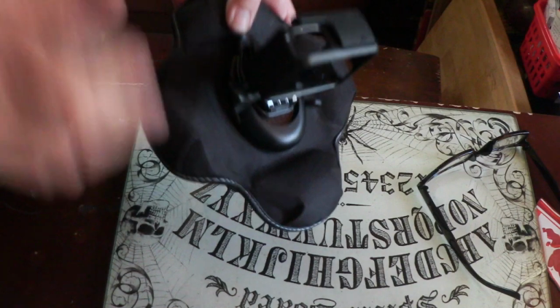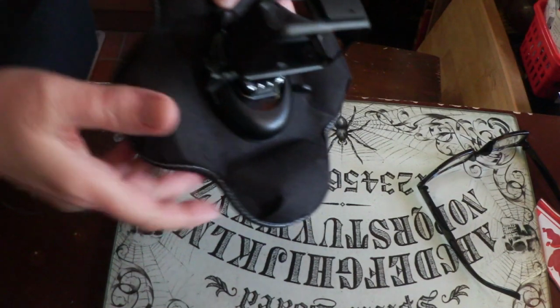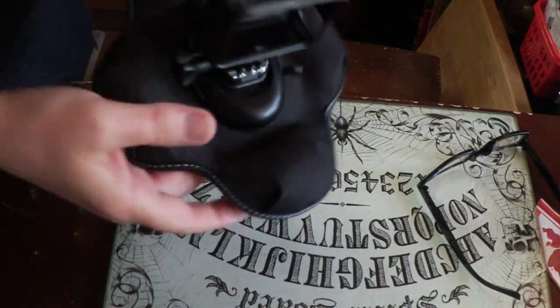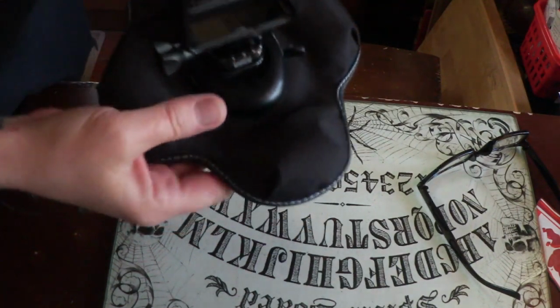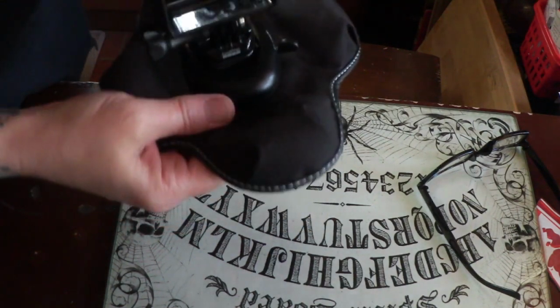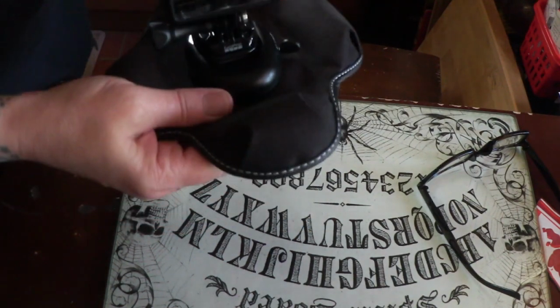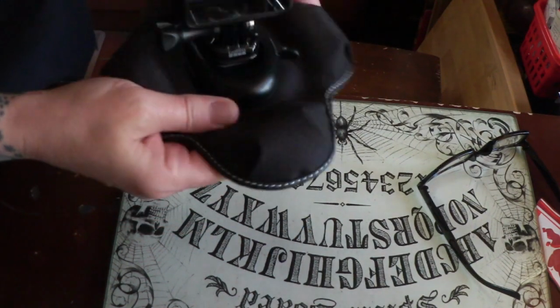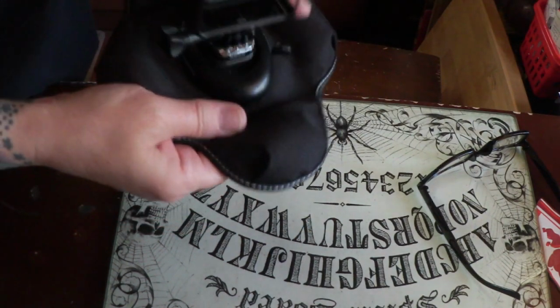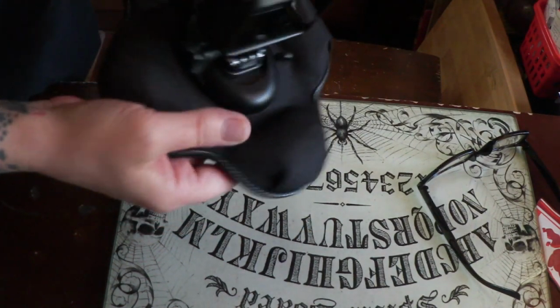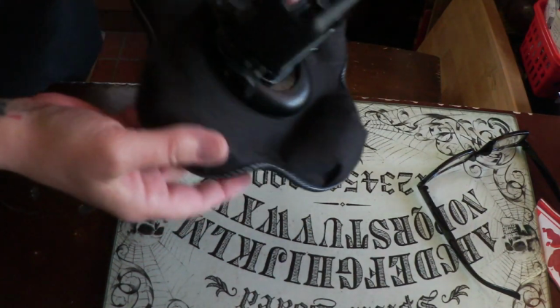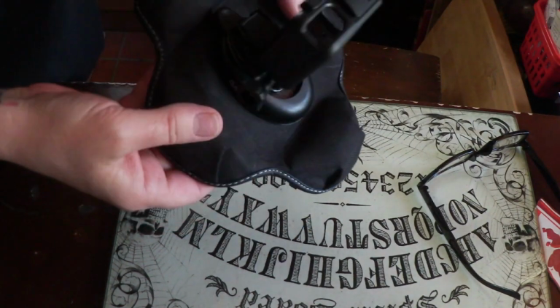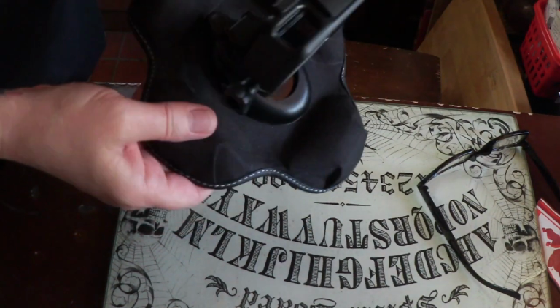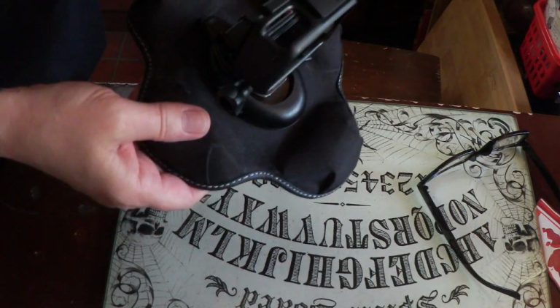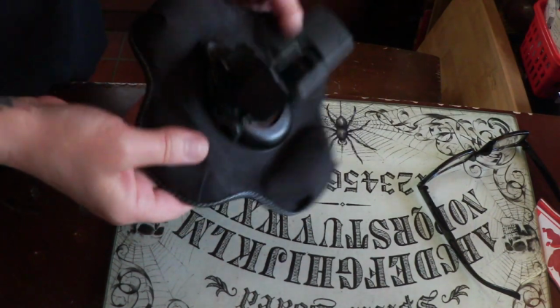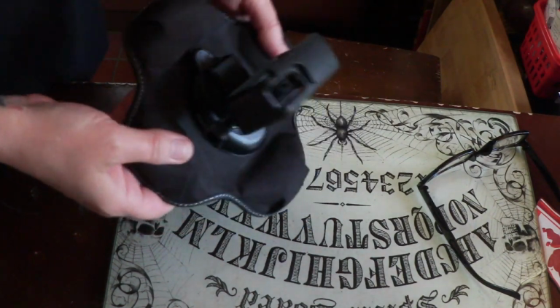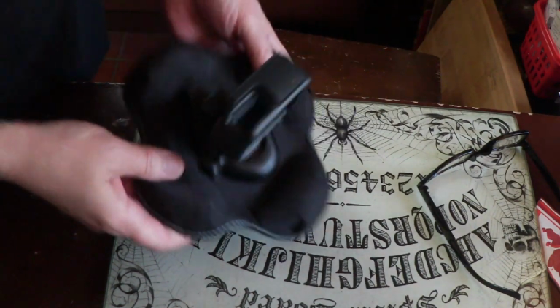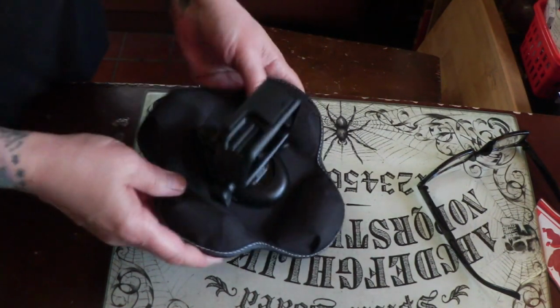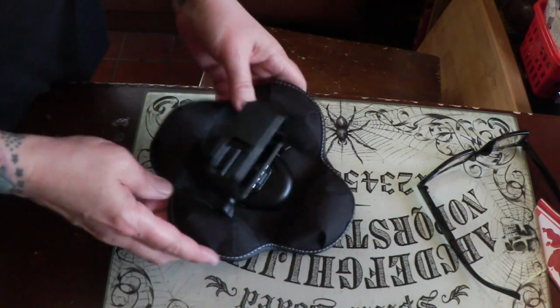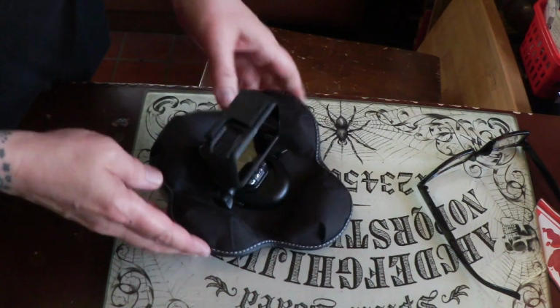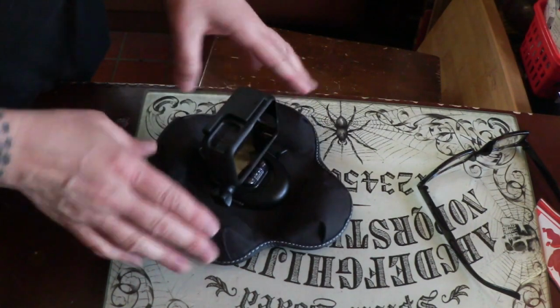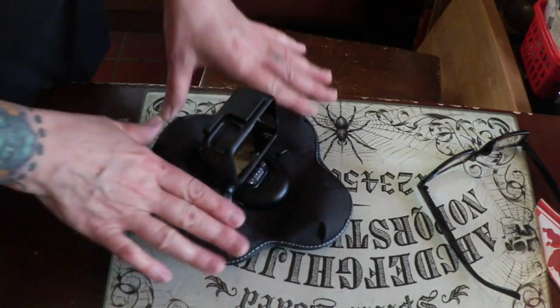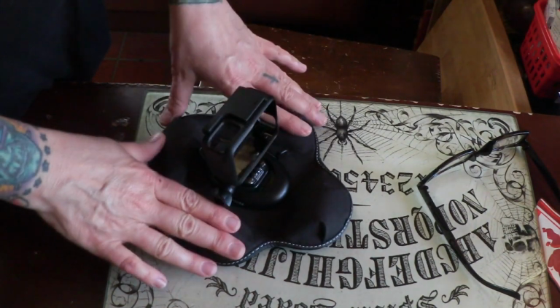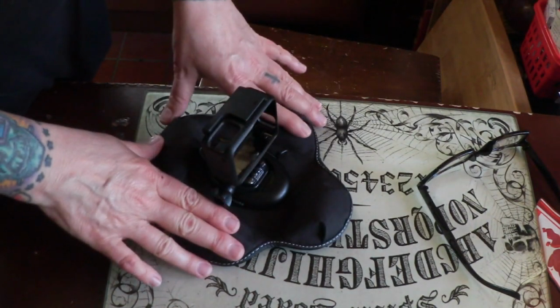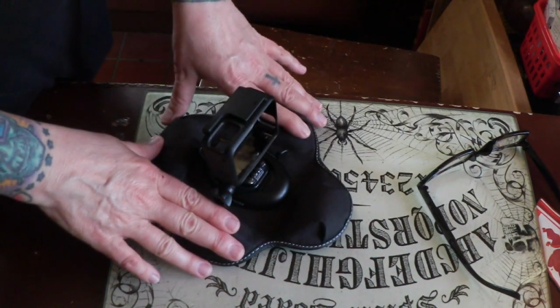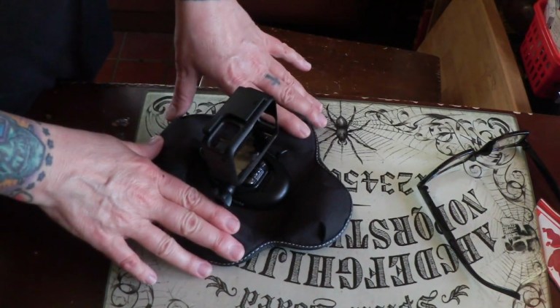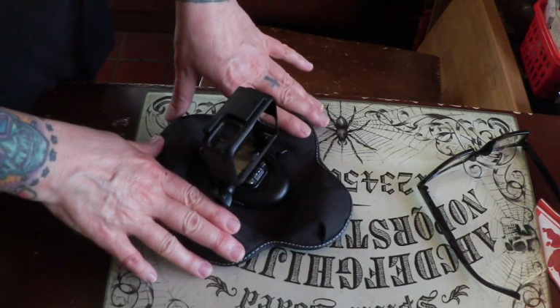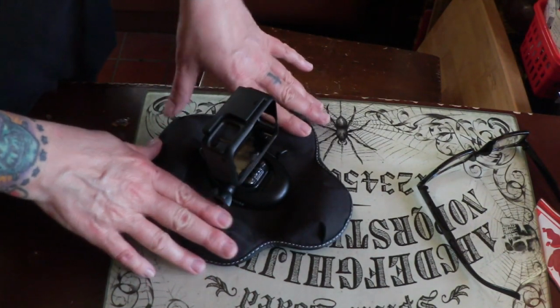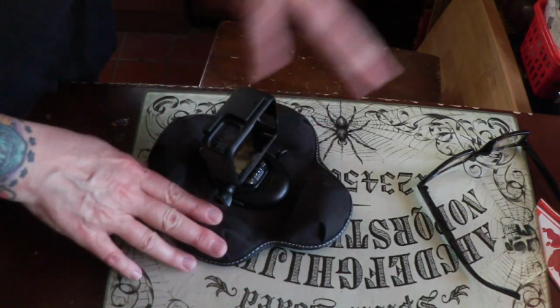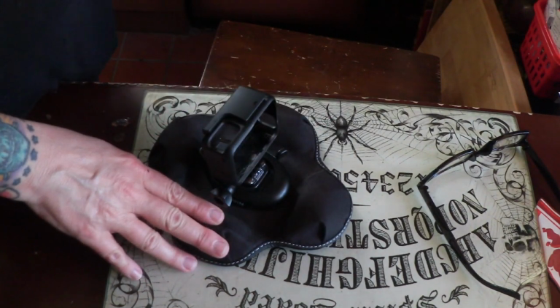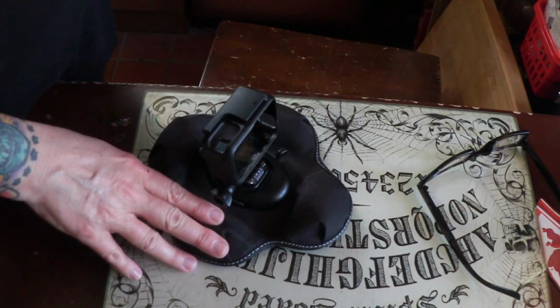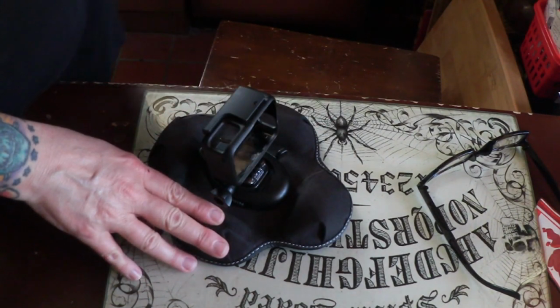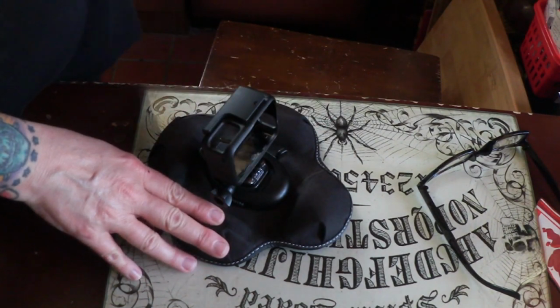Hi Karm, this is for you. You wanted to know how I mount the camera to the dashboard.